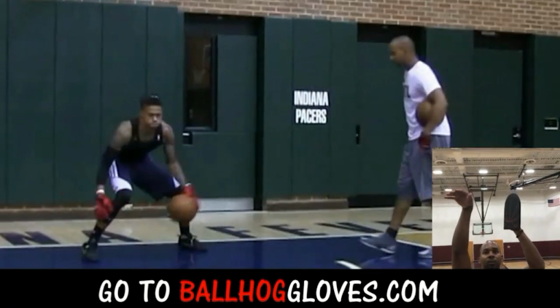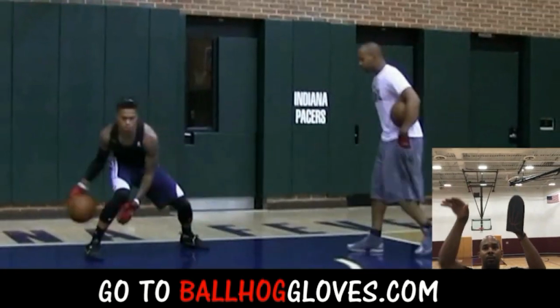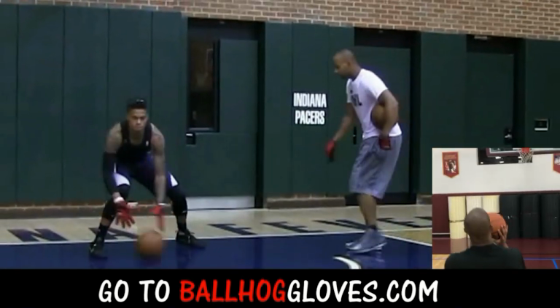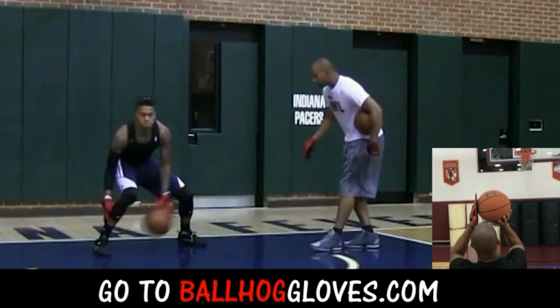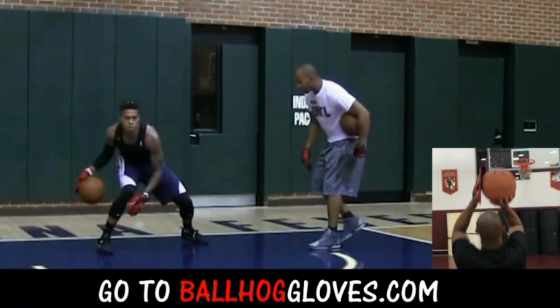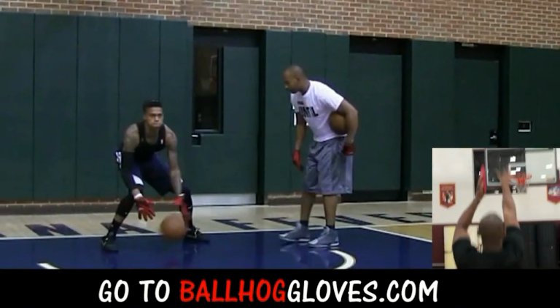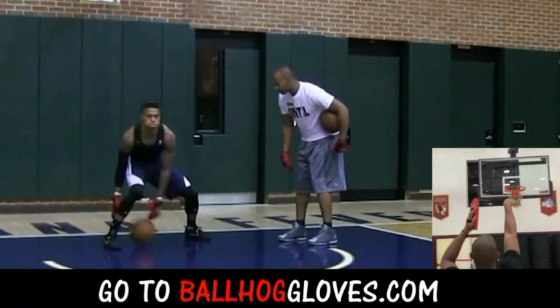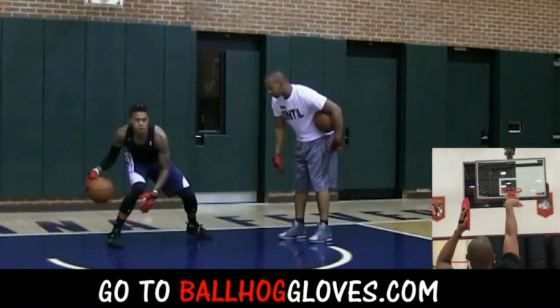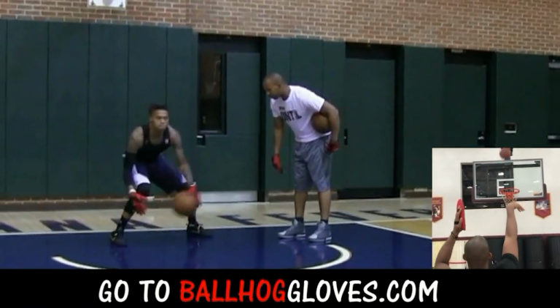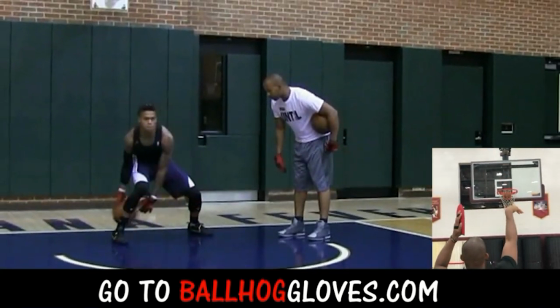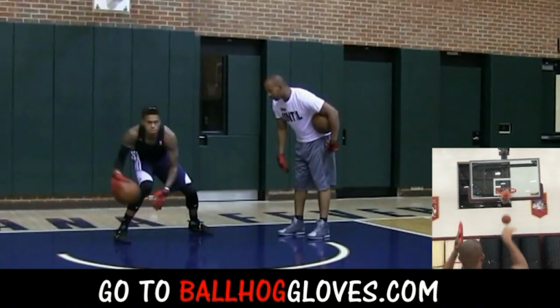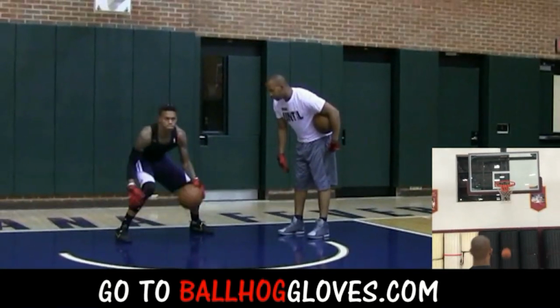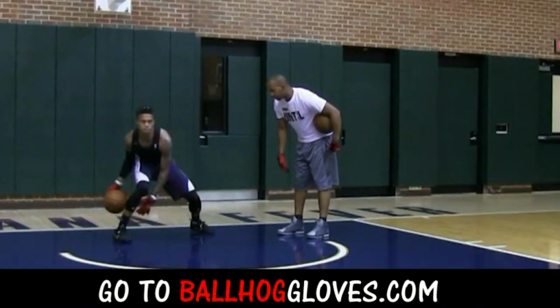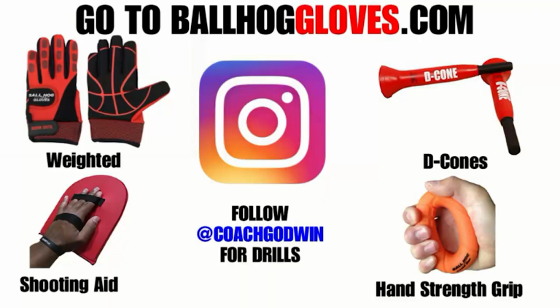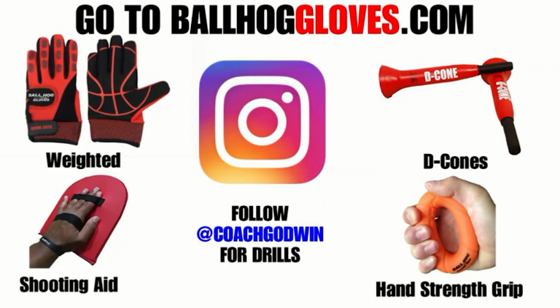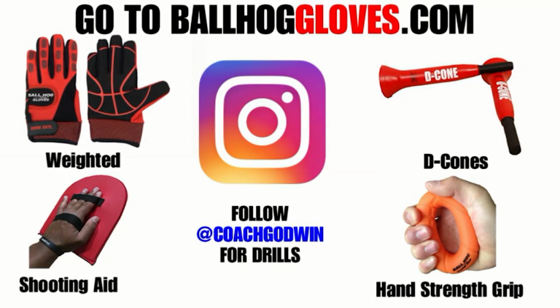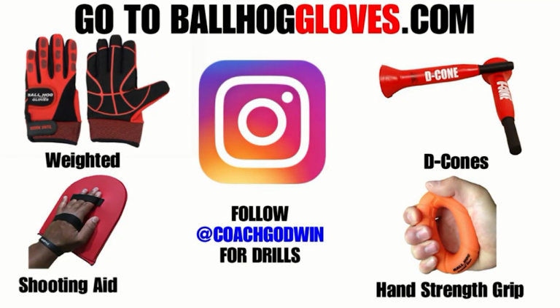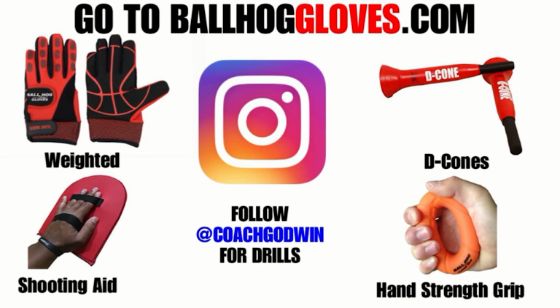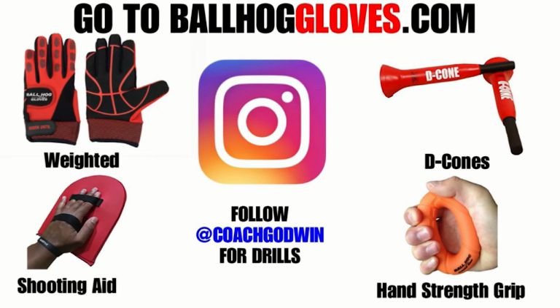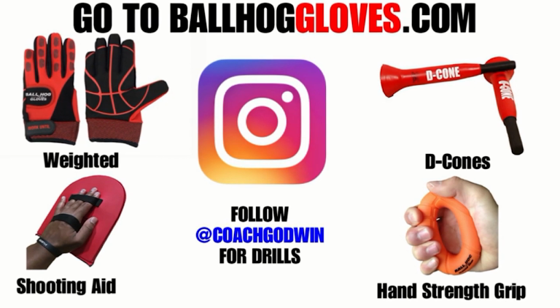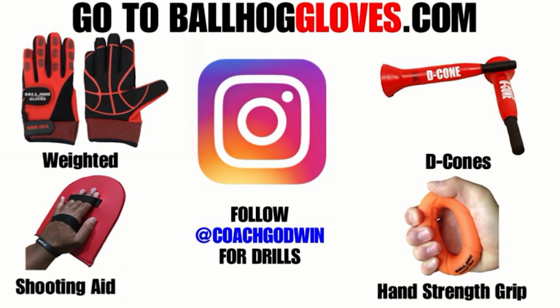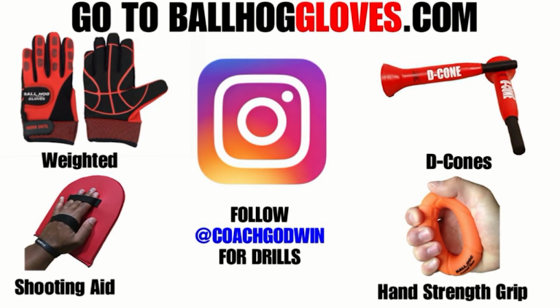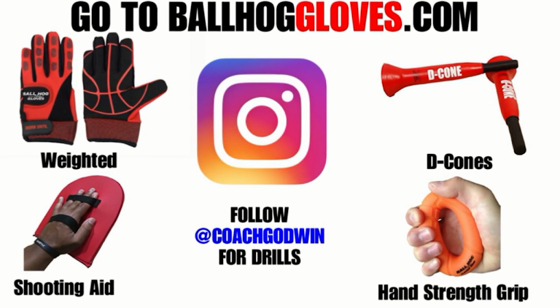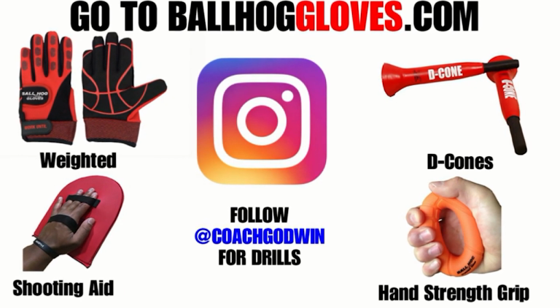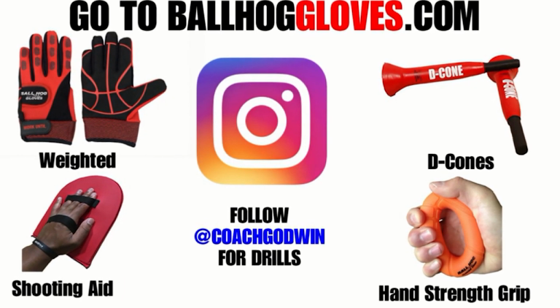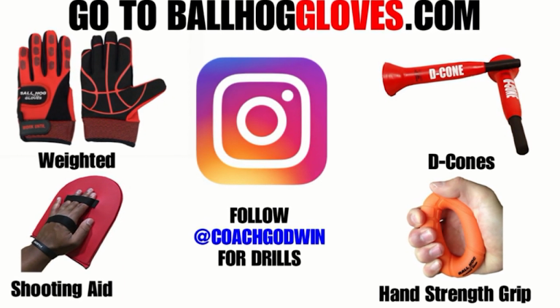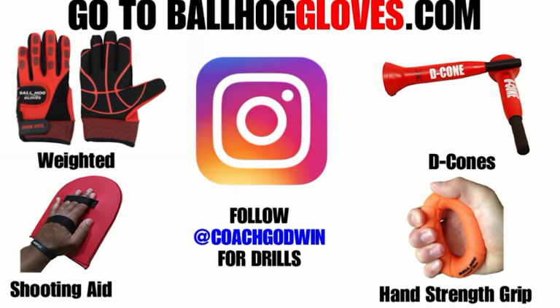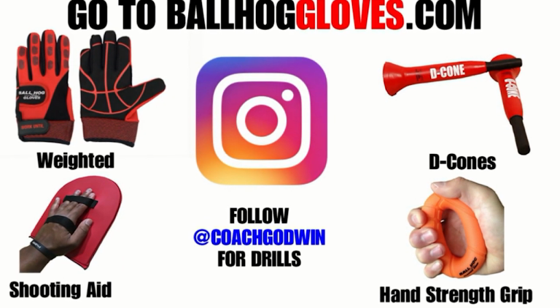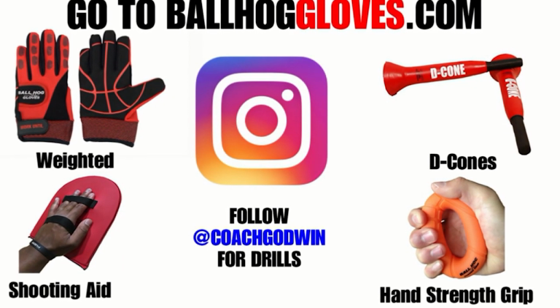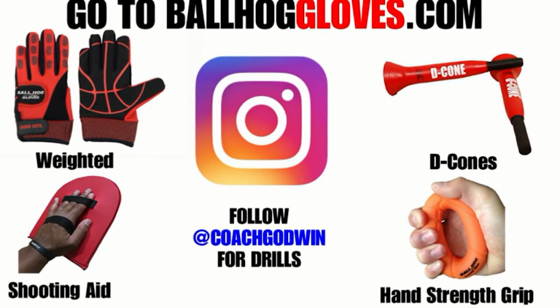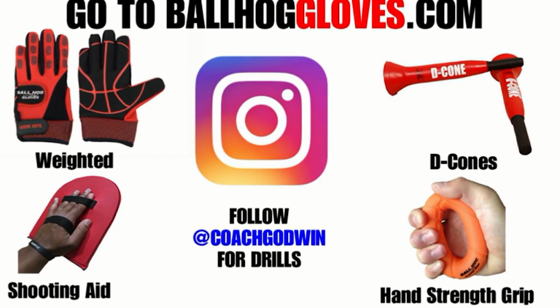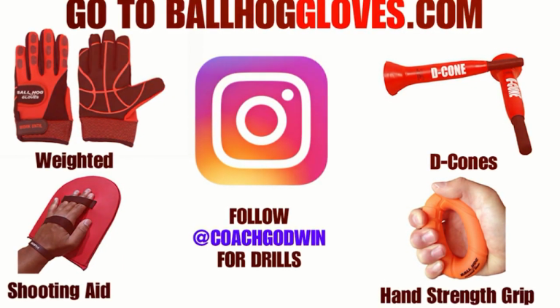Same thing with this. It's the most realistic way to get into a game. Basketball drills — follow Coach Godwin on Instagram and go to ballhallgloves.com.